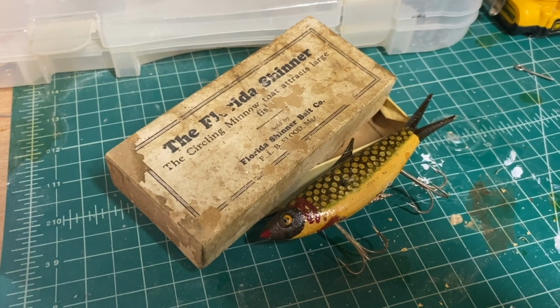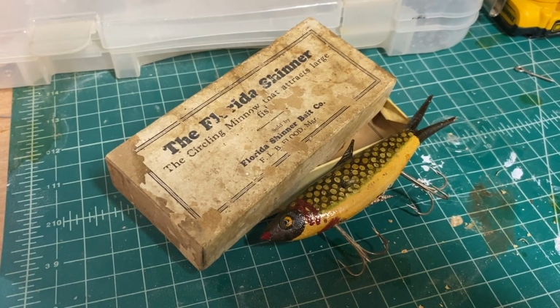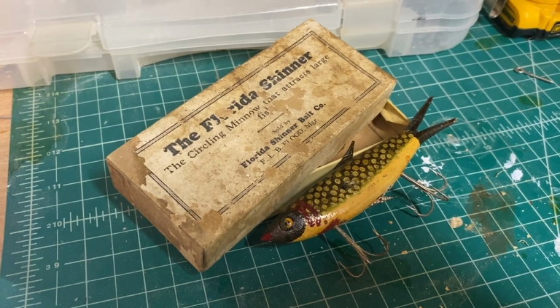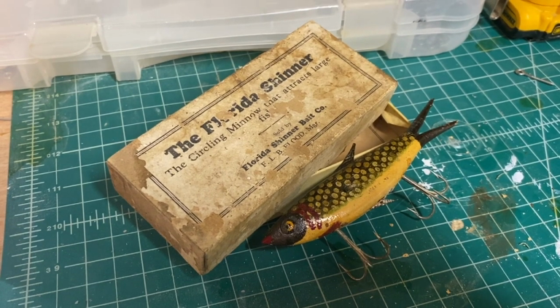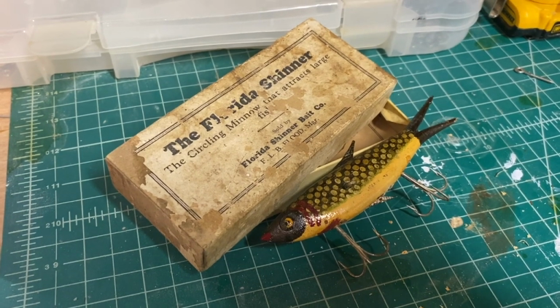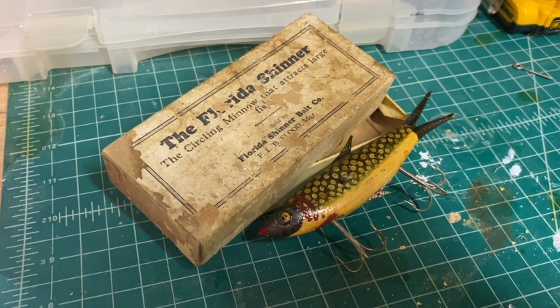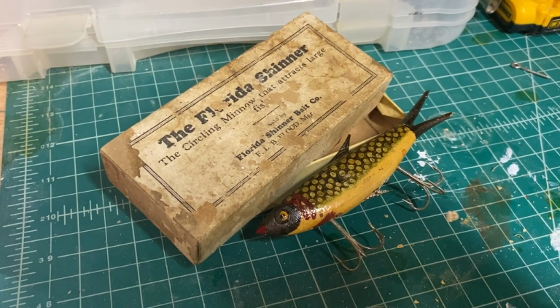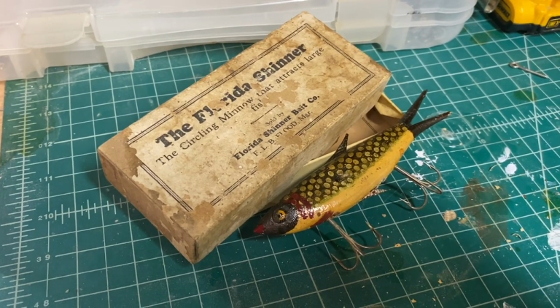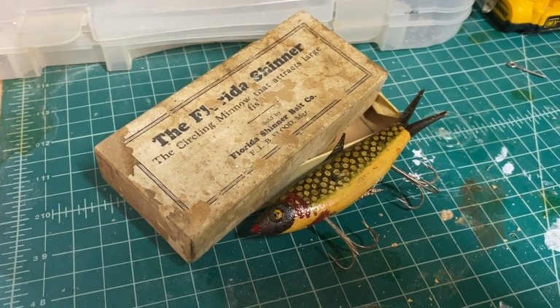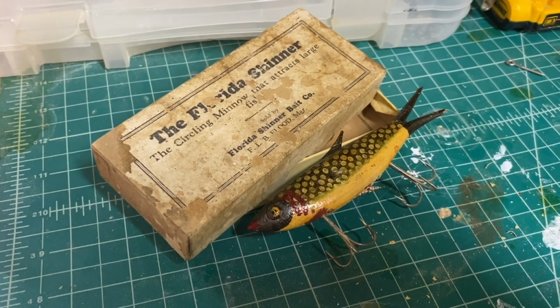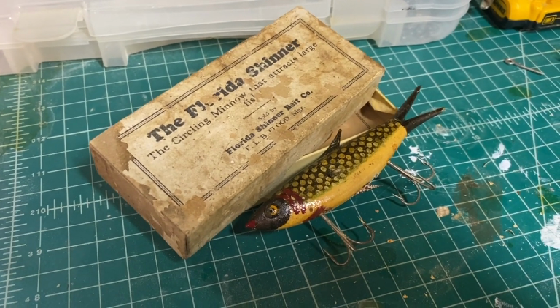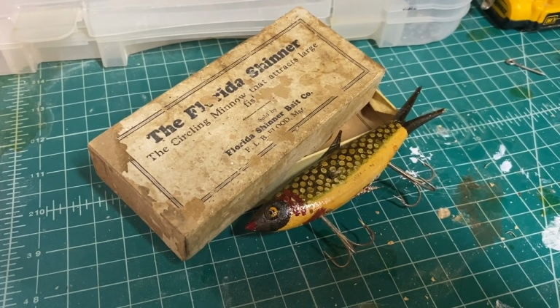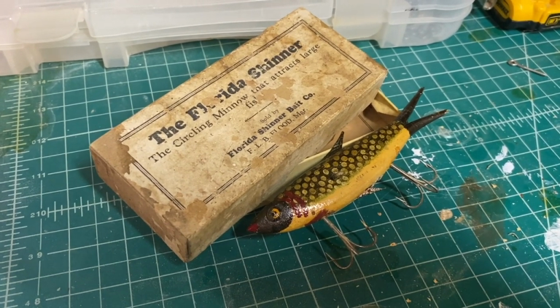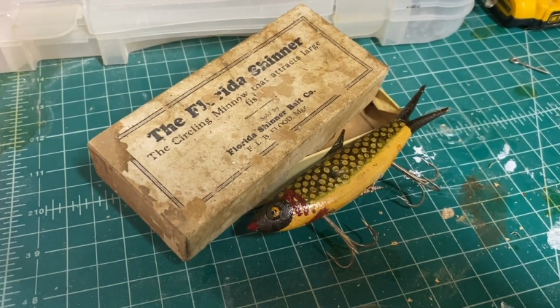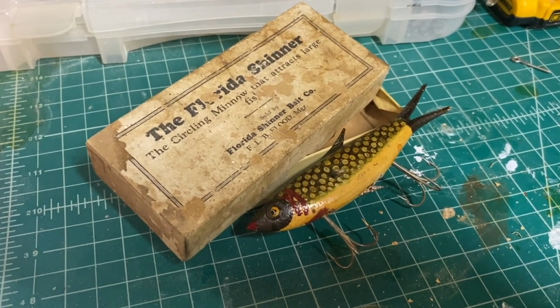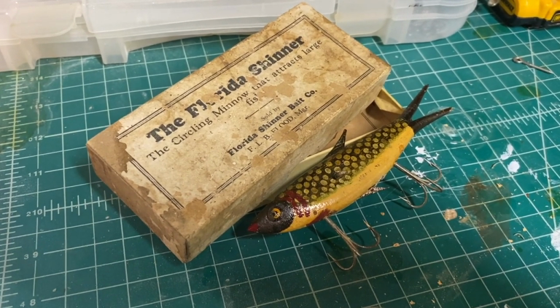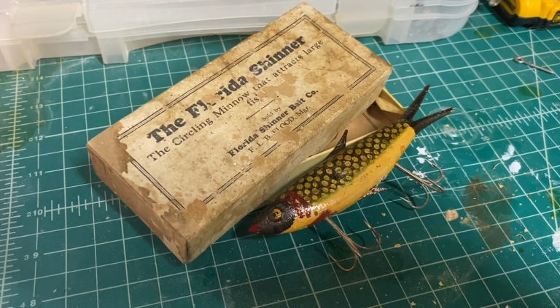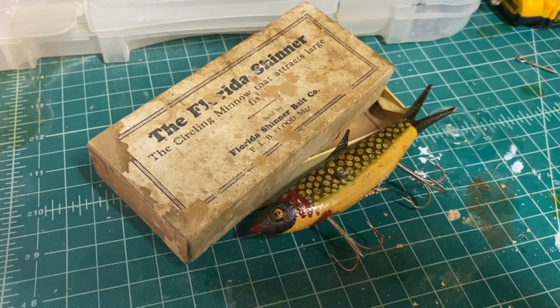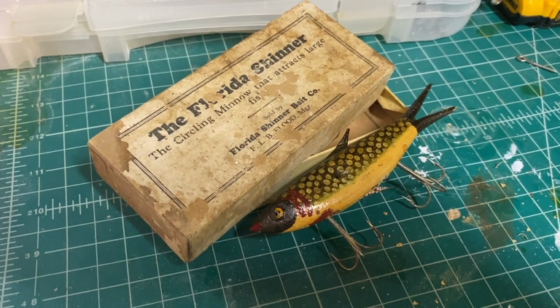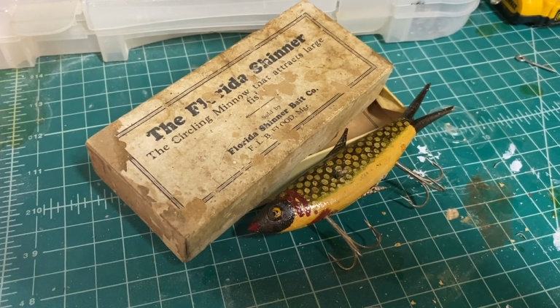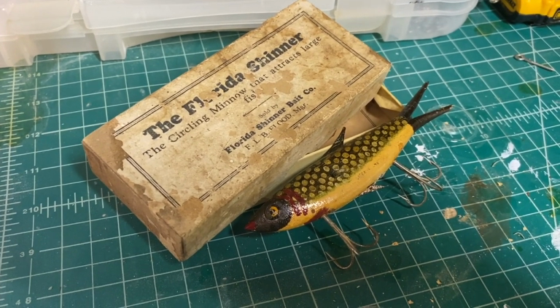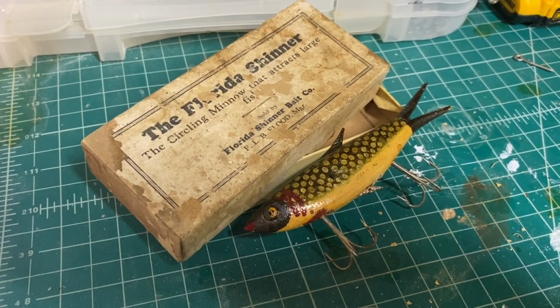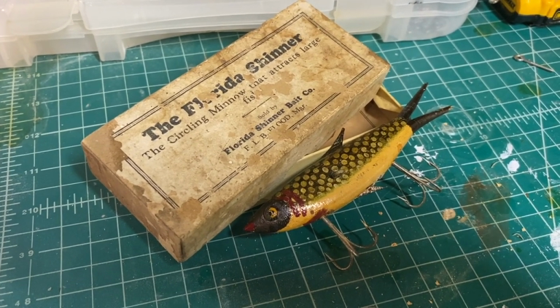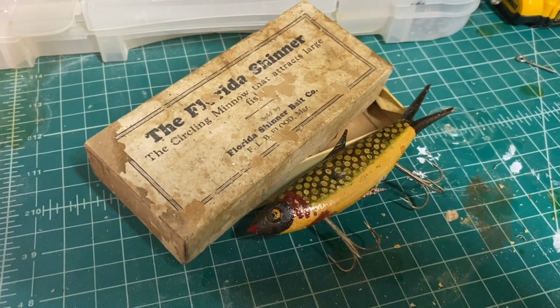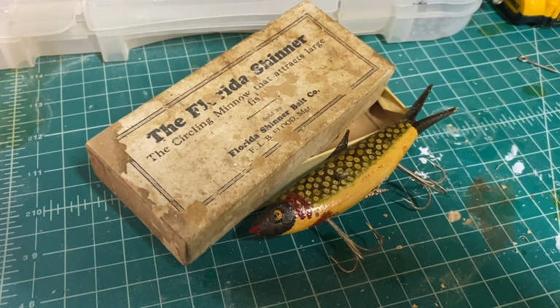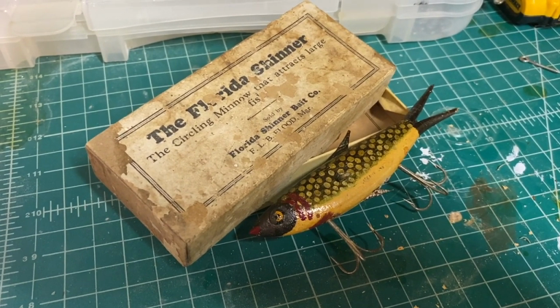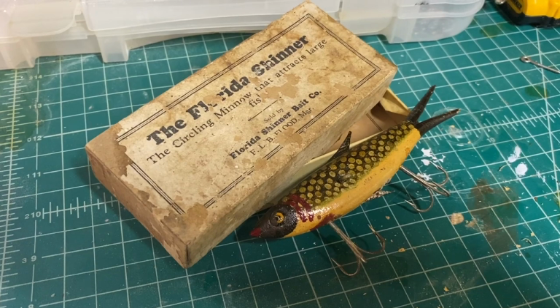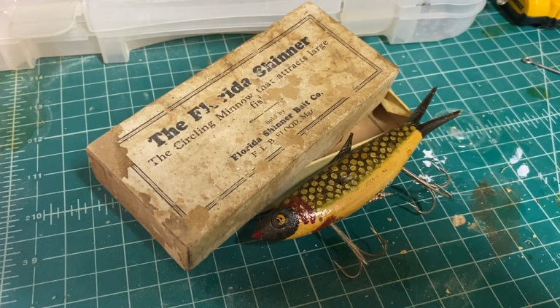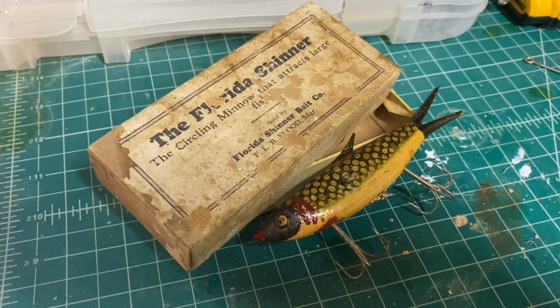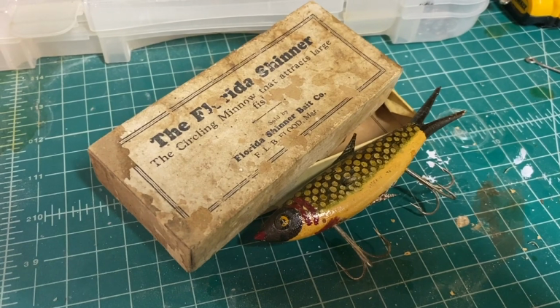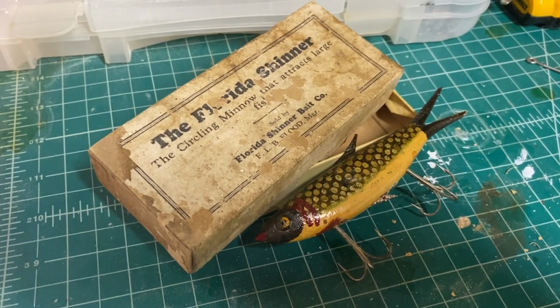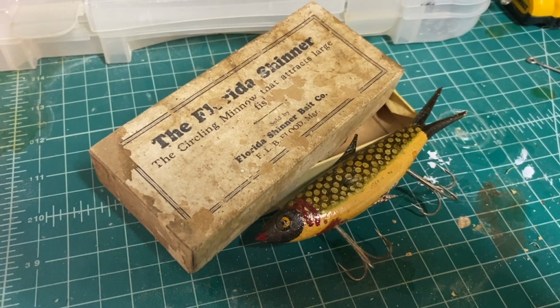What makes this lure so special besides the fact that it's almost over a hundred years old and it costs $1,200?